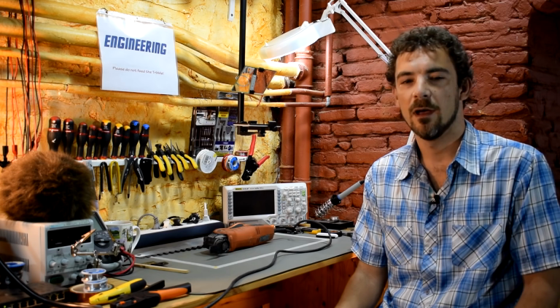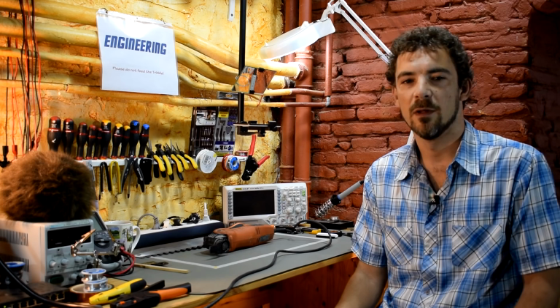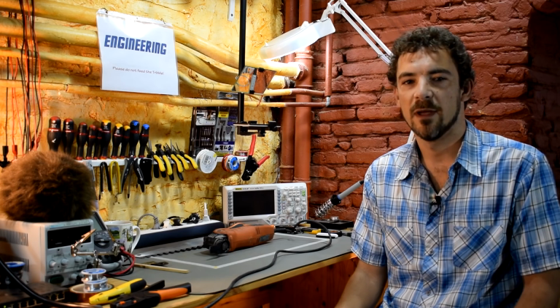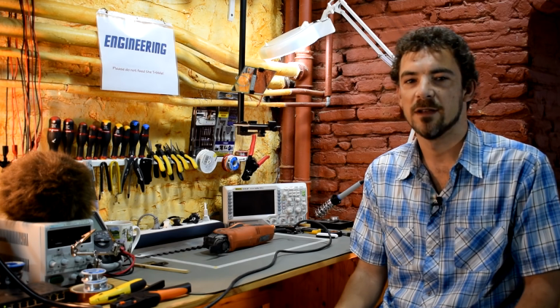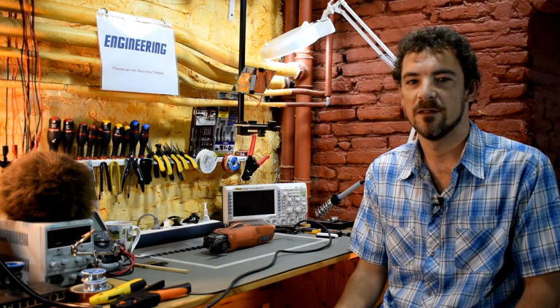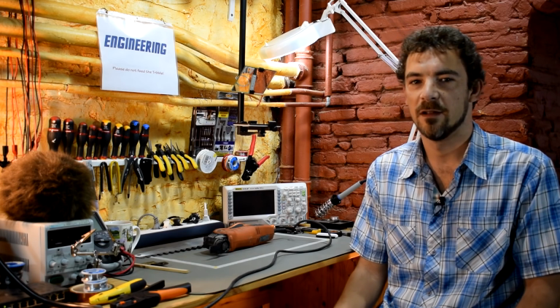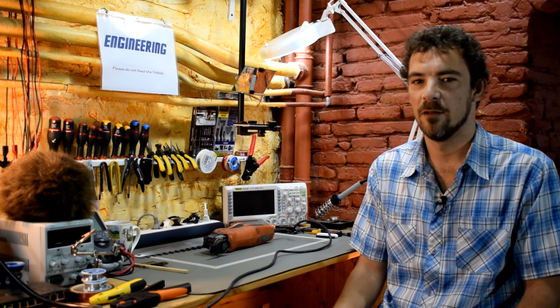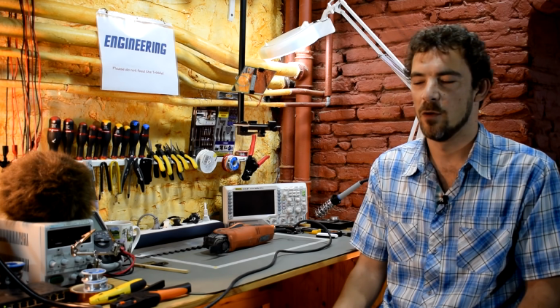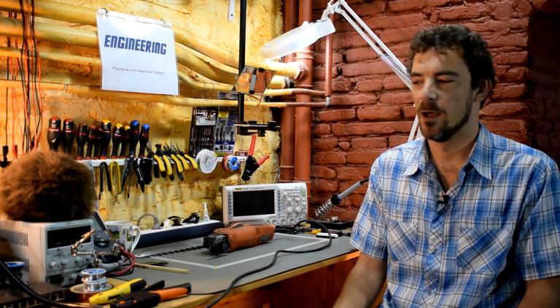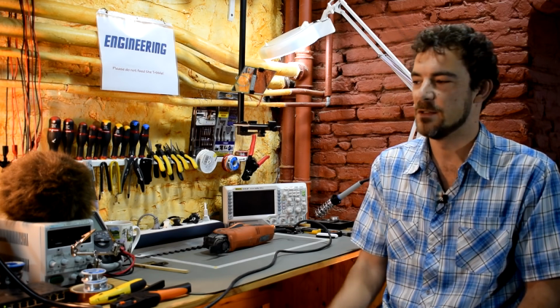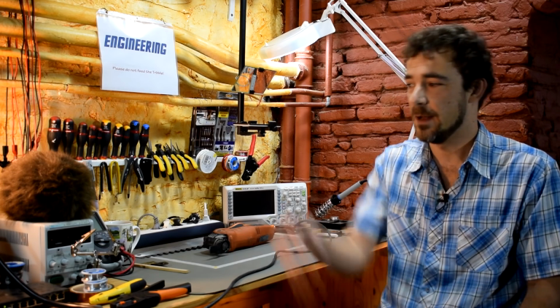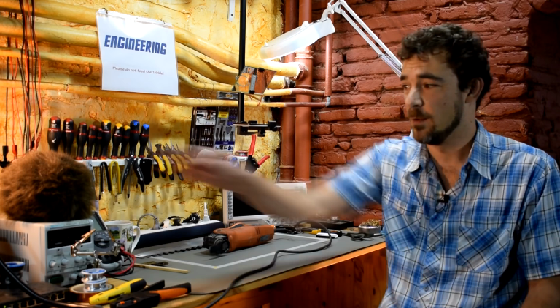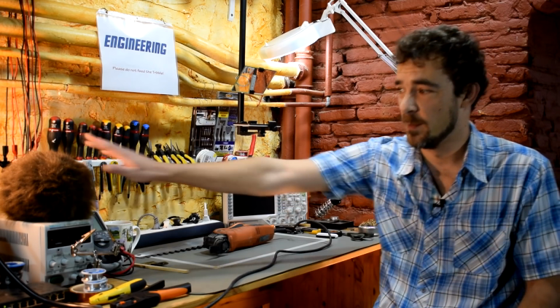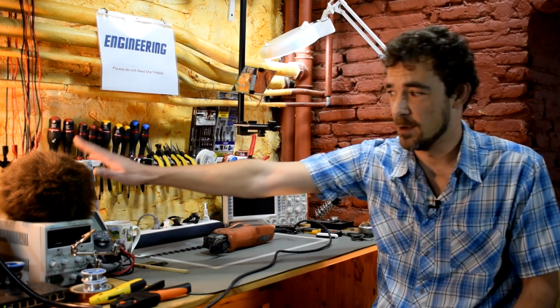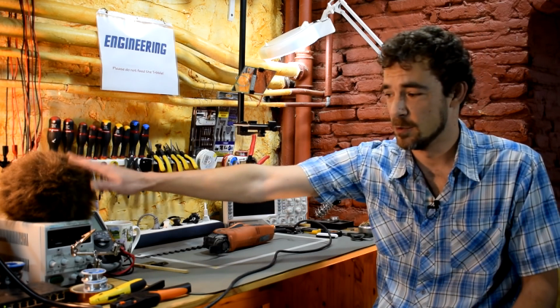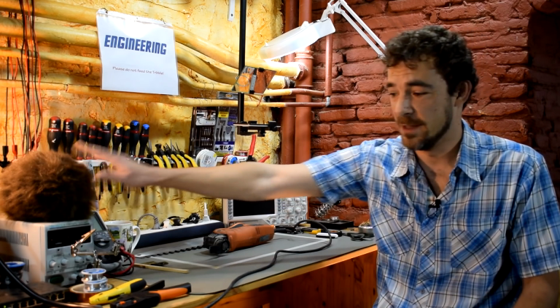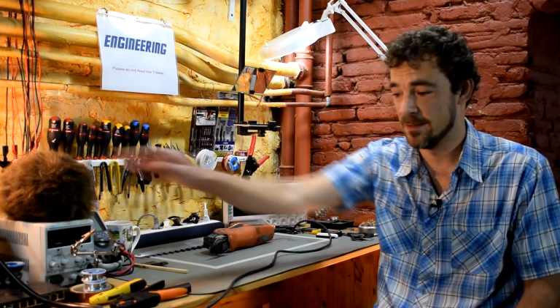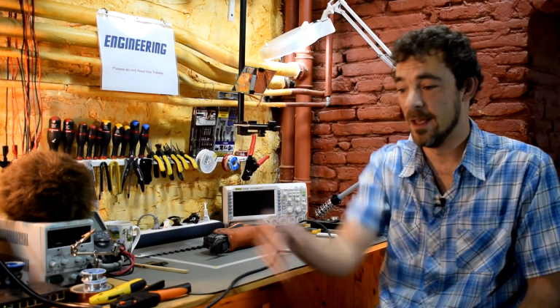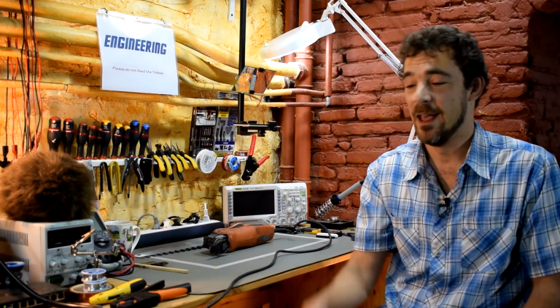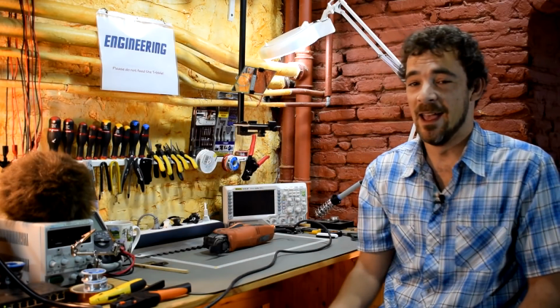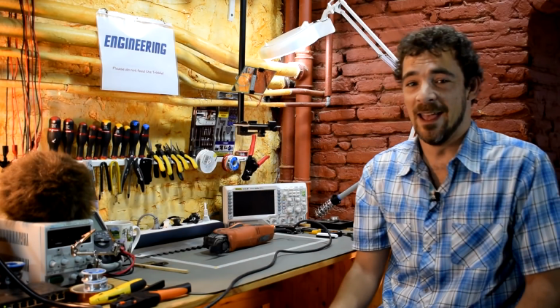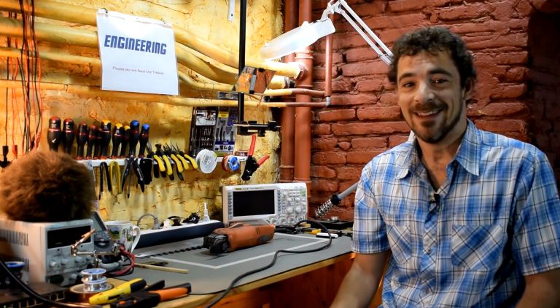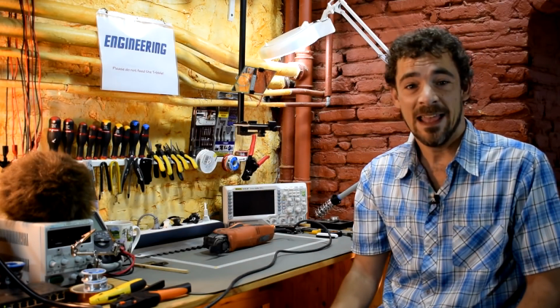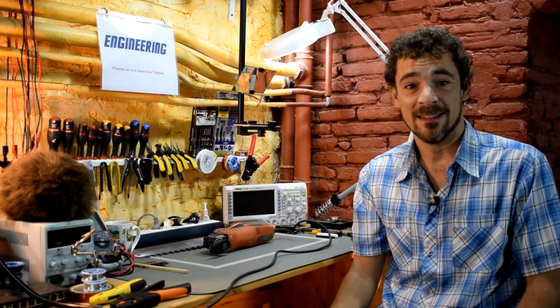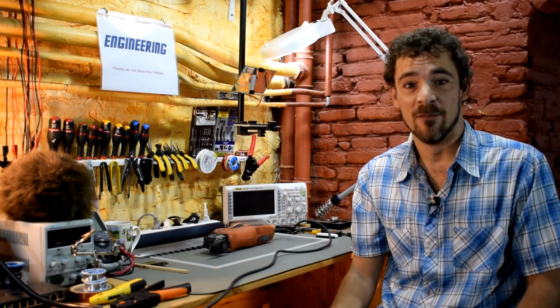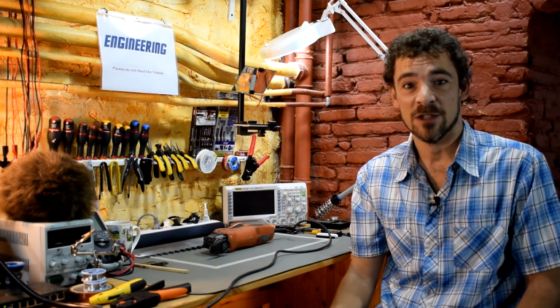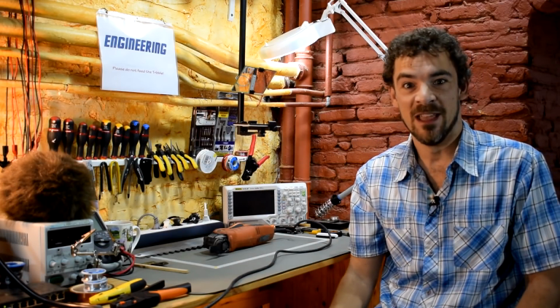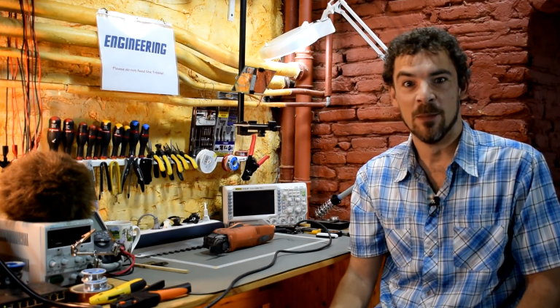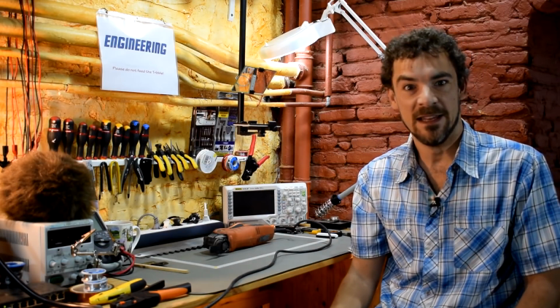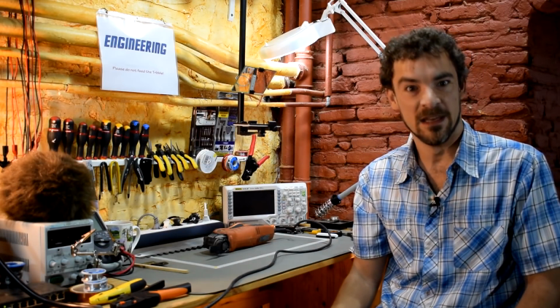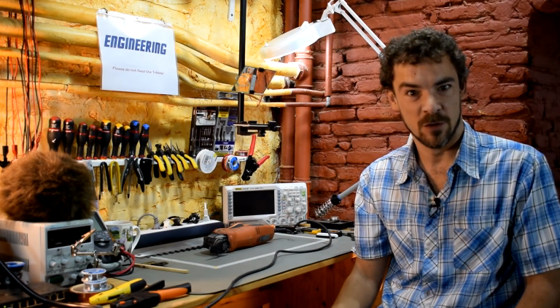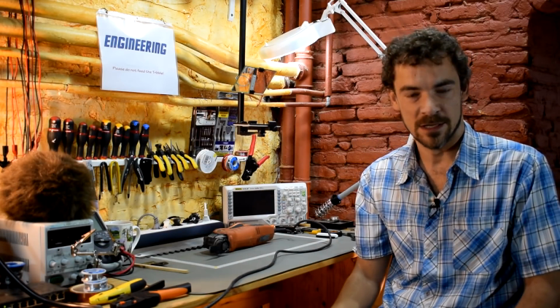Hi and welcome back to Scotty's Tech Info. I'm Scotty with my co-host Cletus, and today it's time for something completely different.